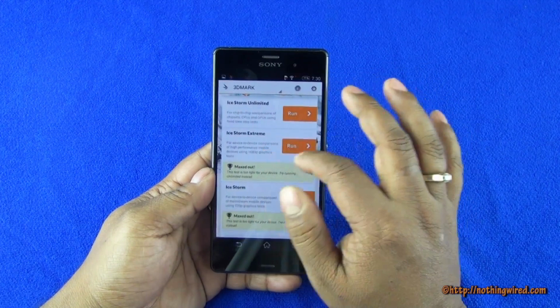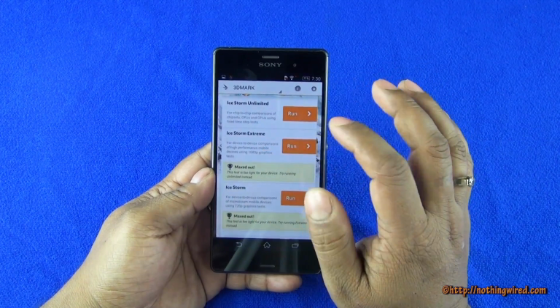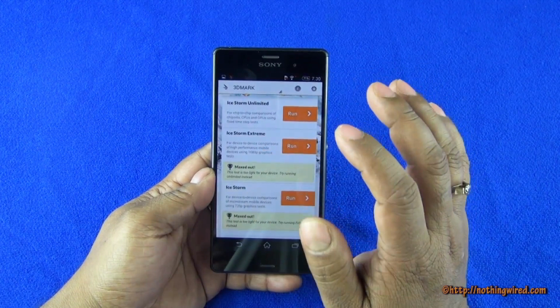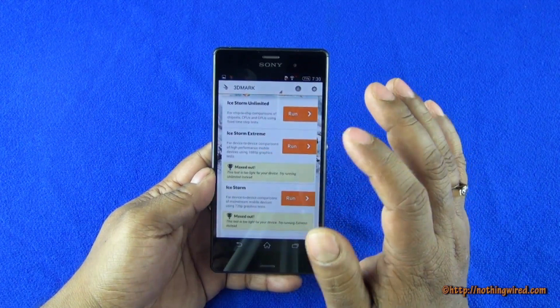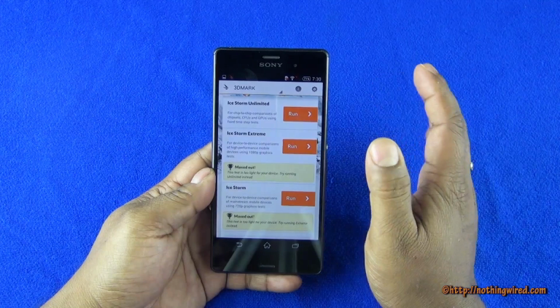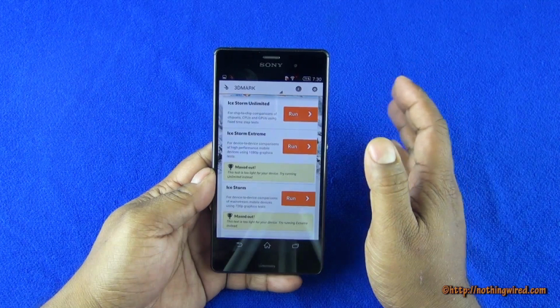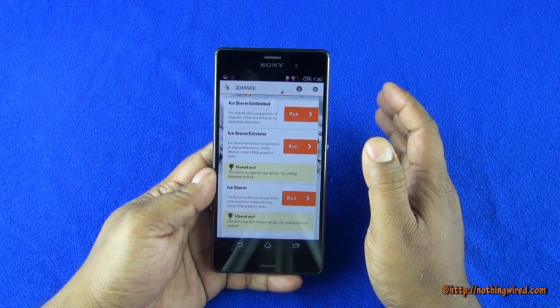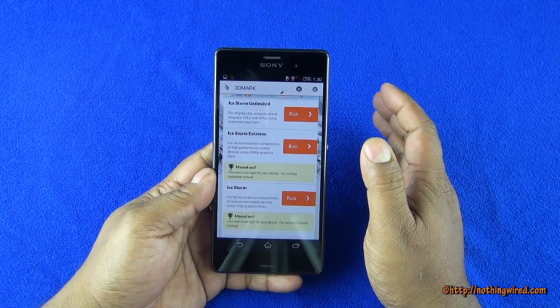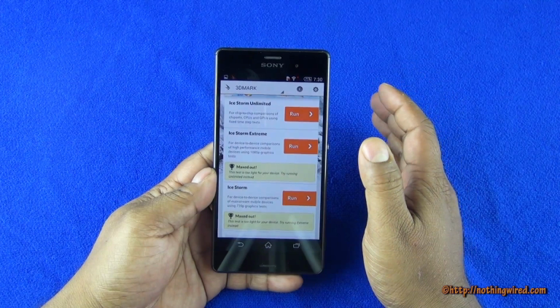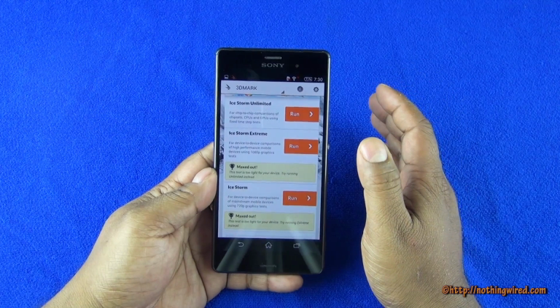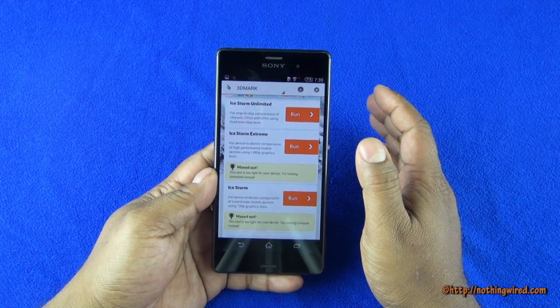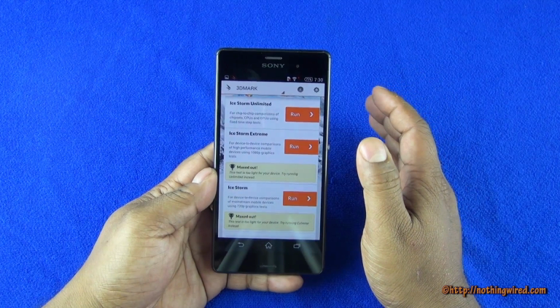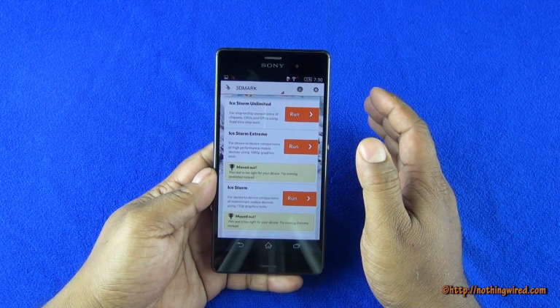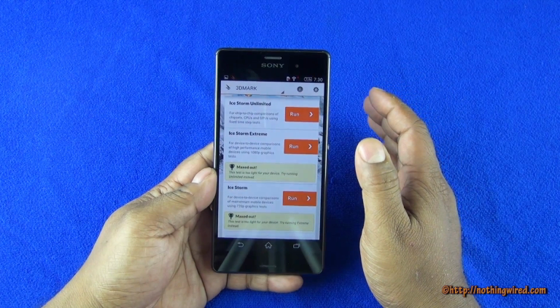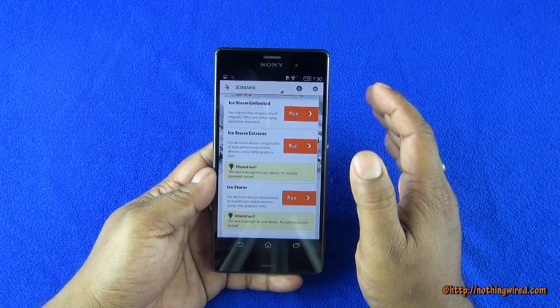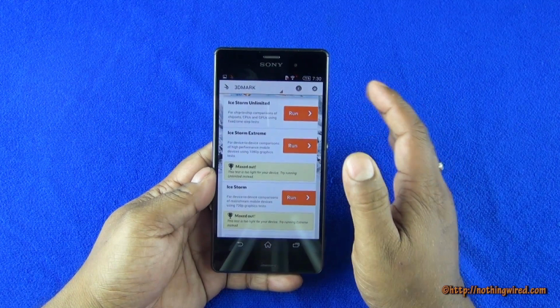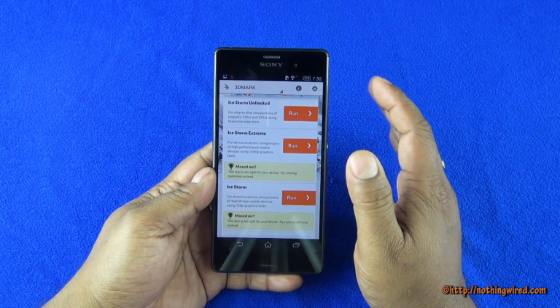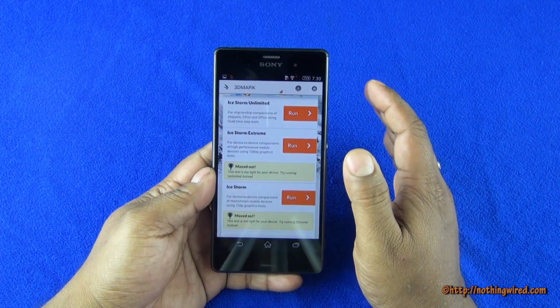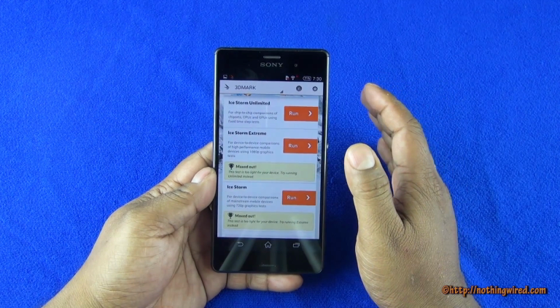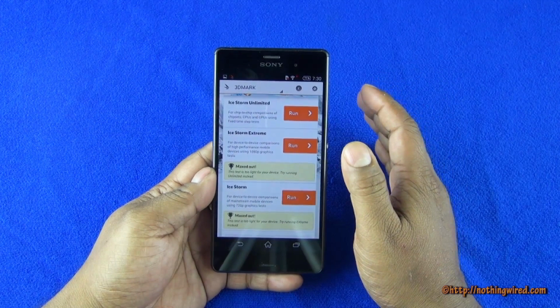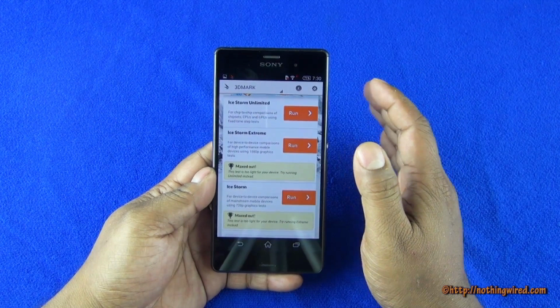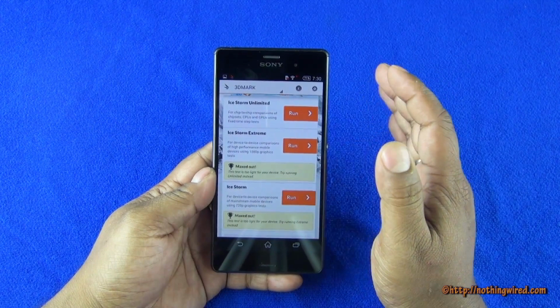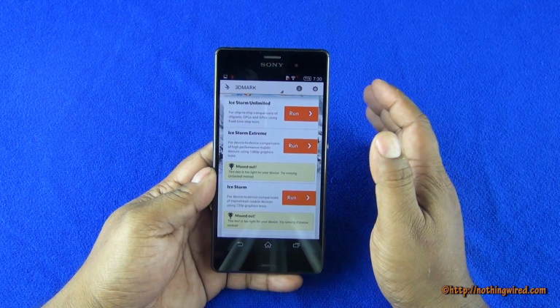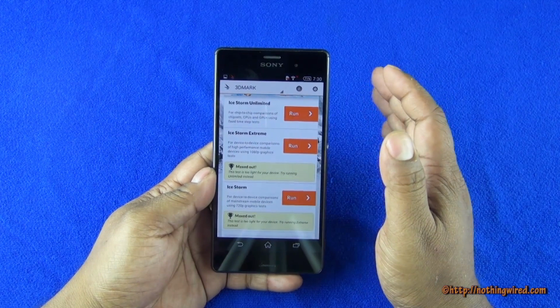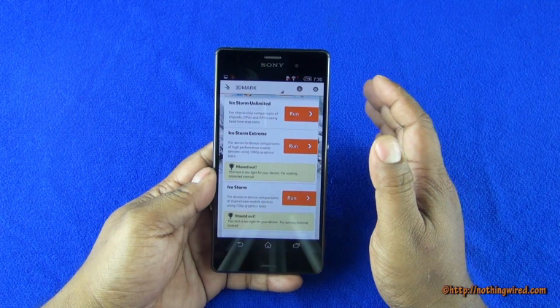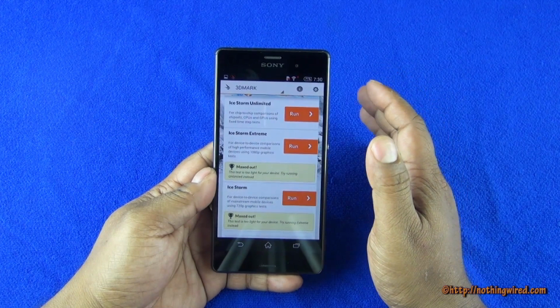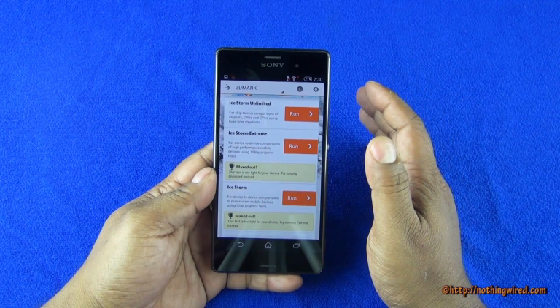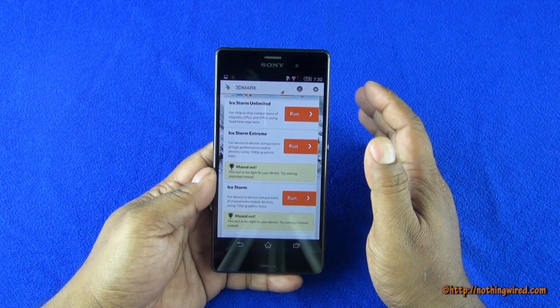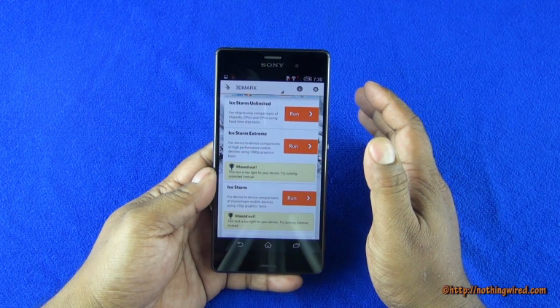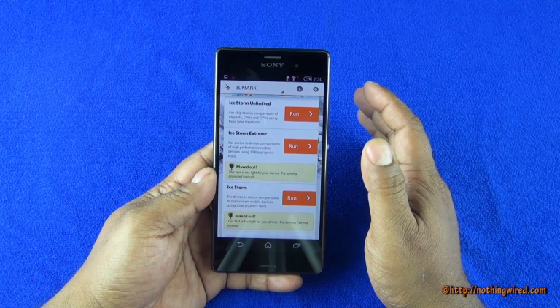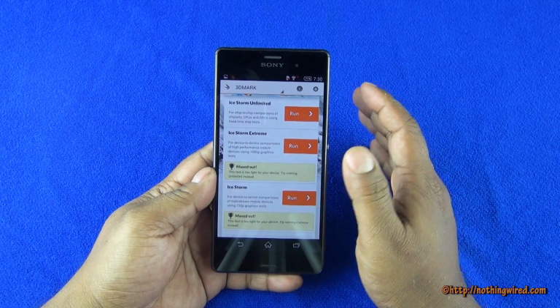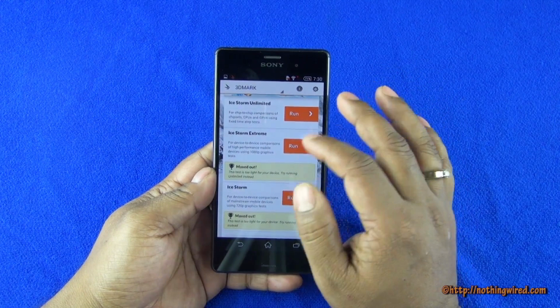So guys, it's proof that the Sony Xperia Z3 is definitely one of the most powerful devices in the market.